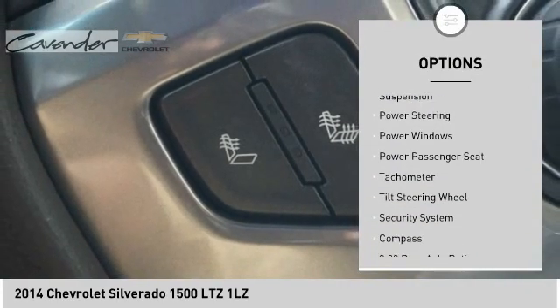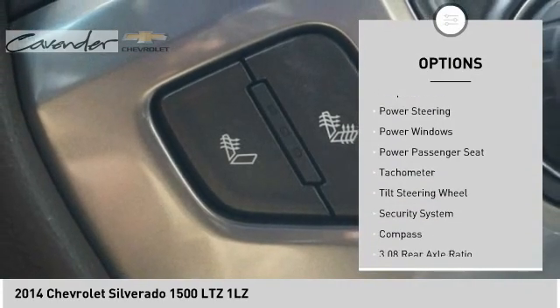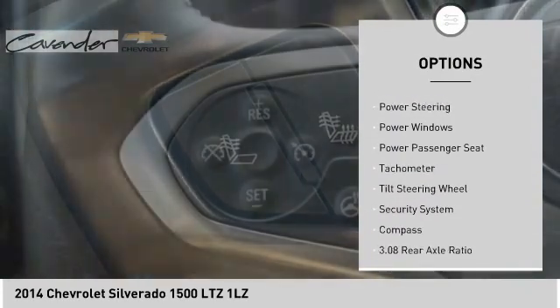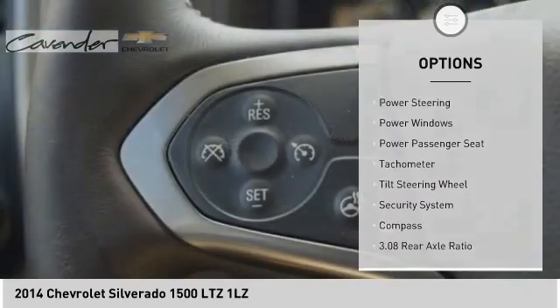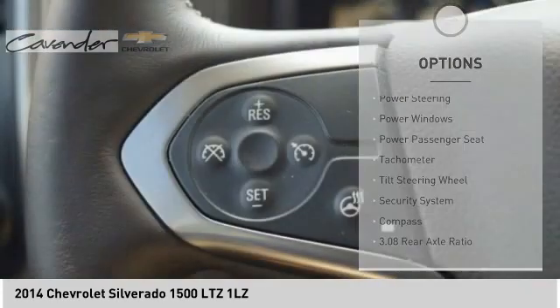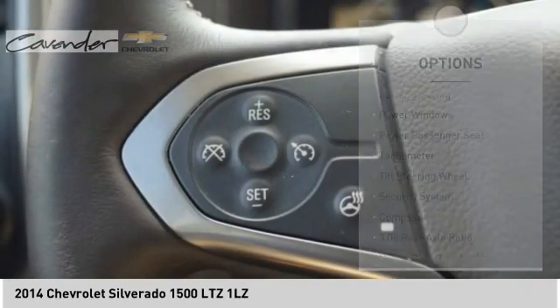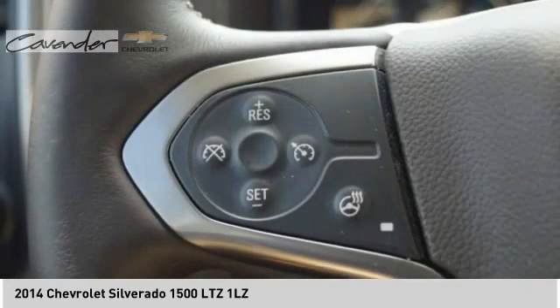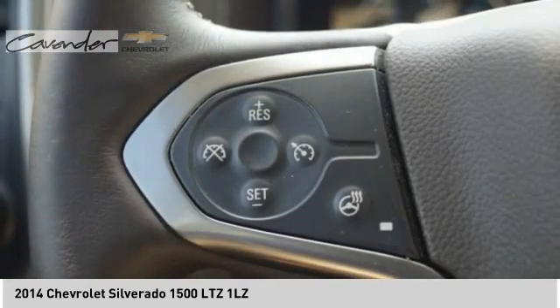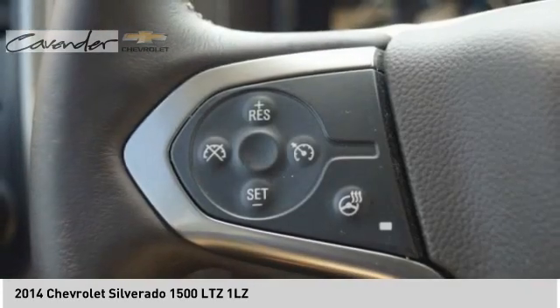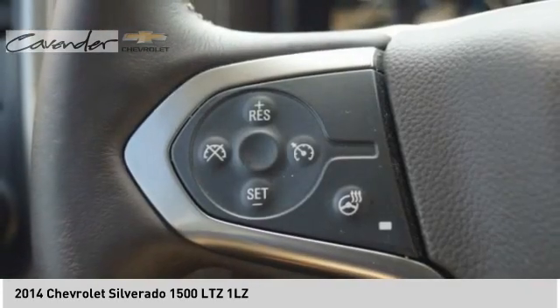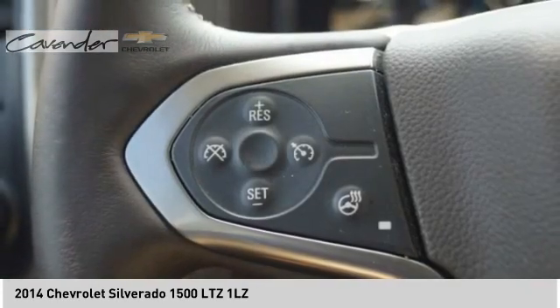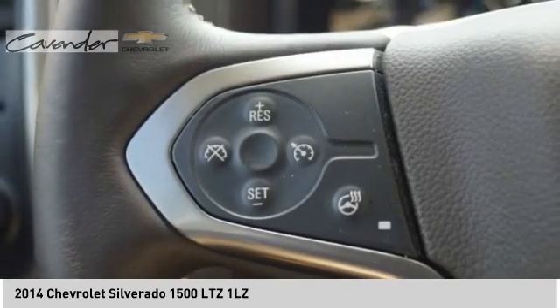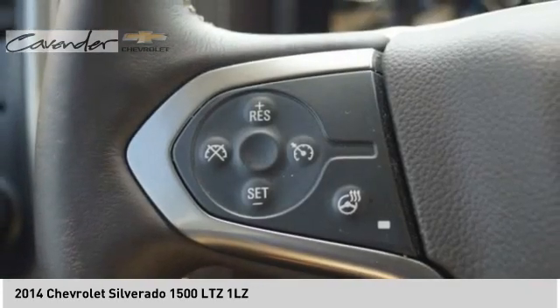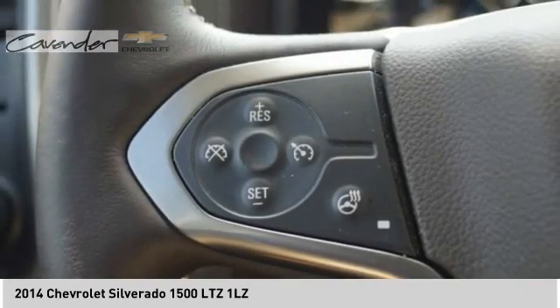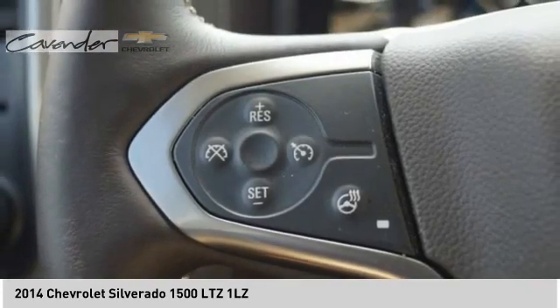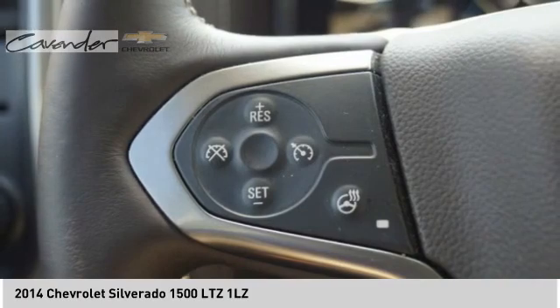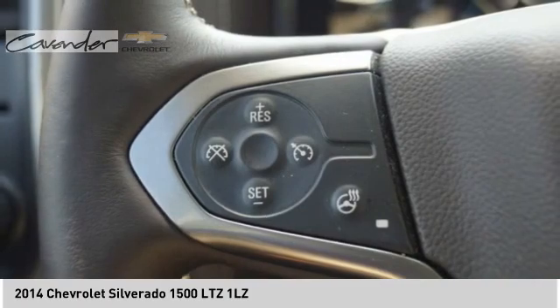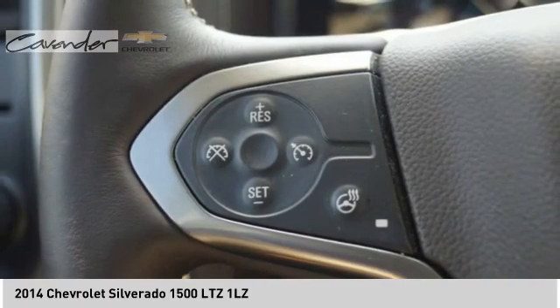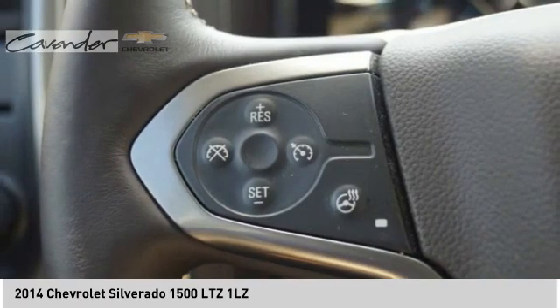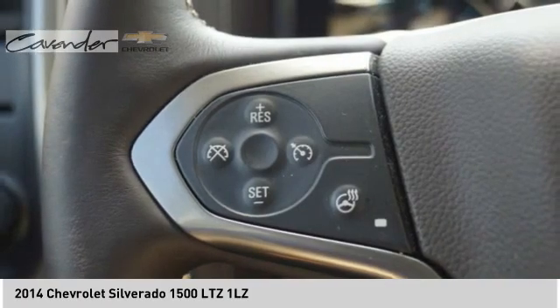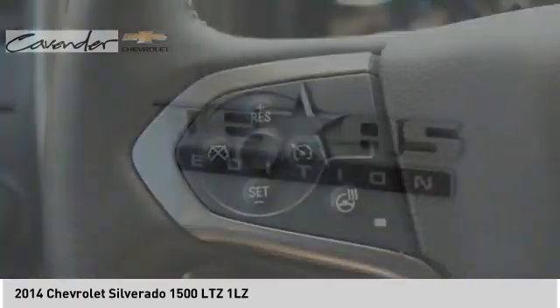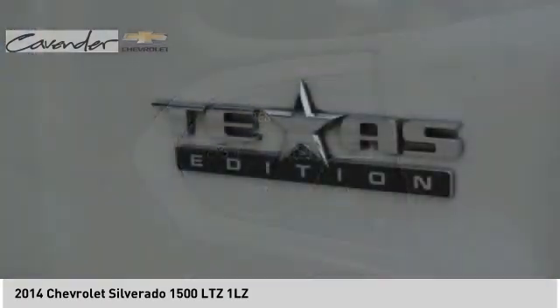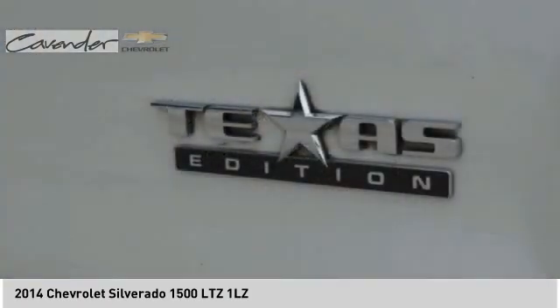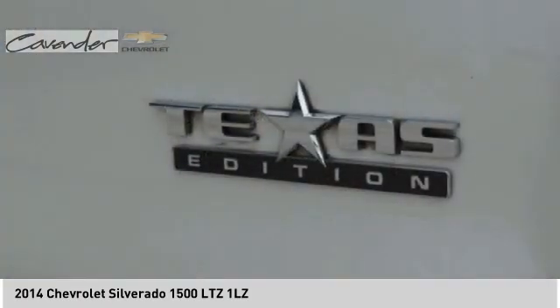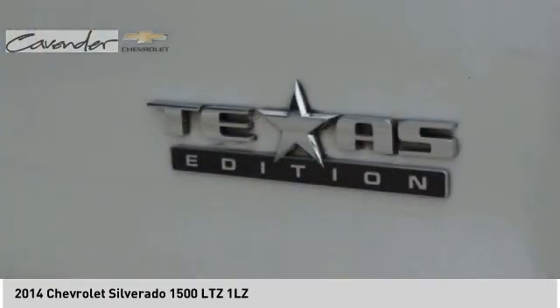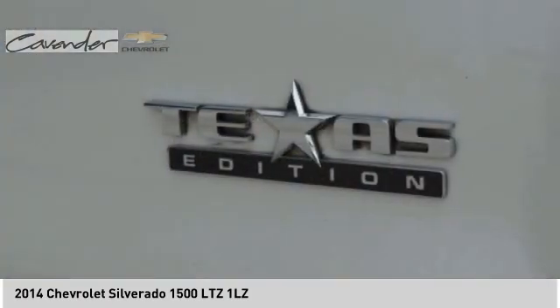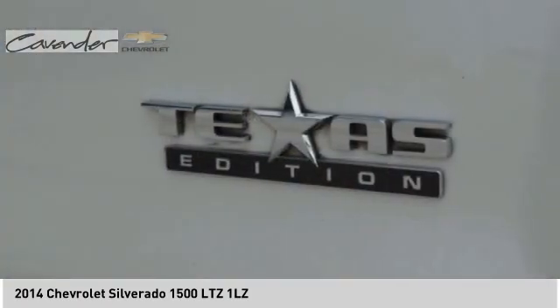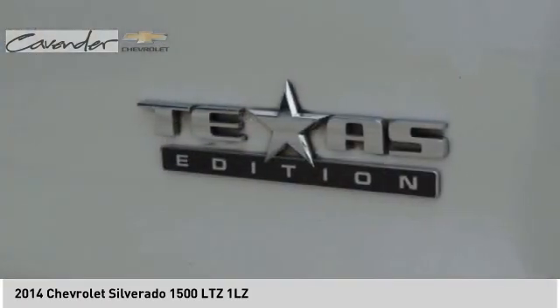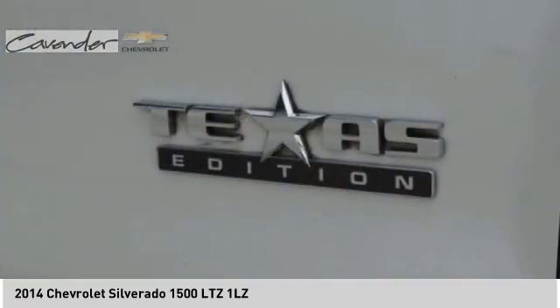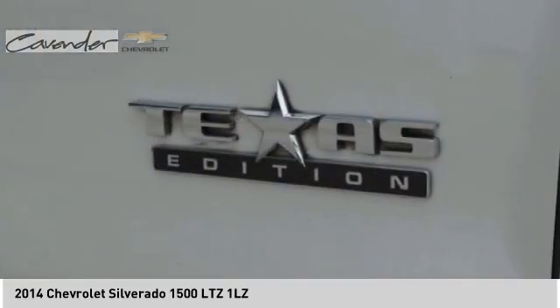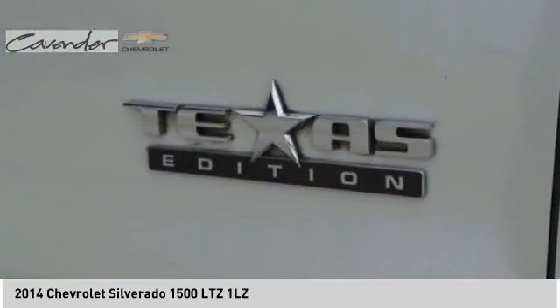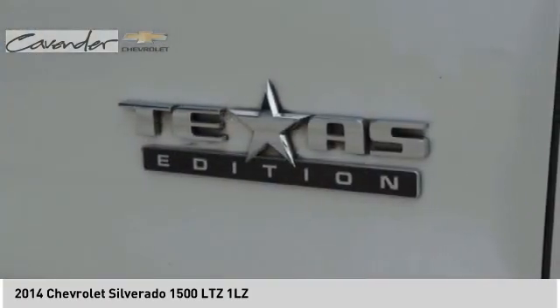Fog lights, speed control, four-wheel disc brakes, front wheel independent suspension.